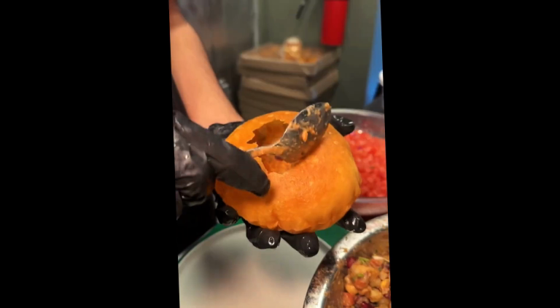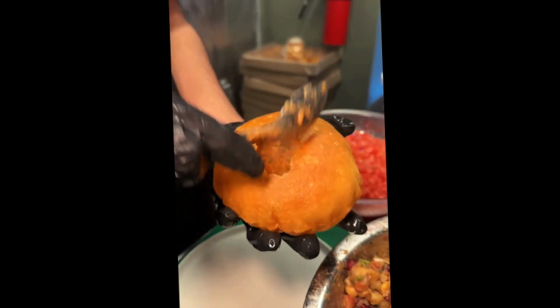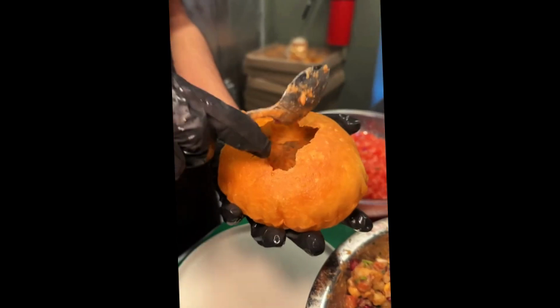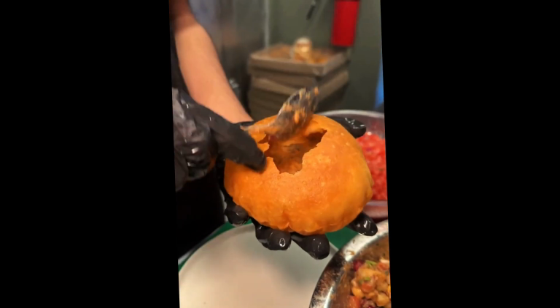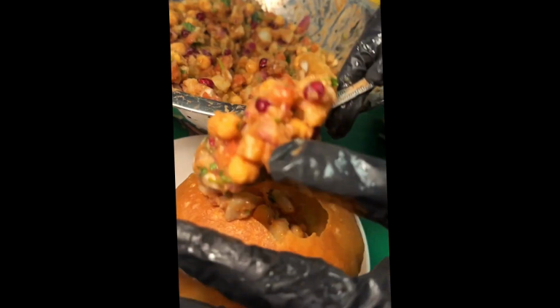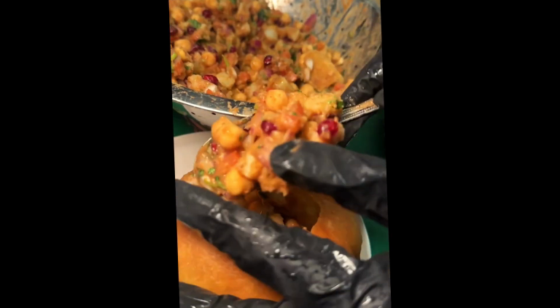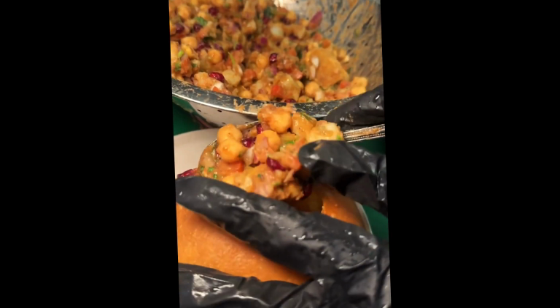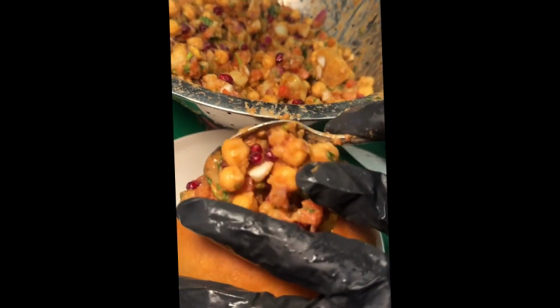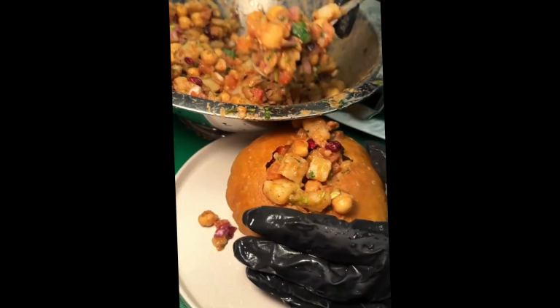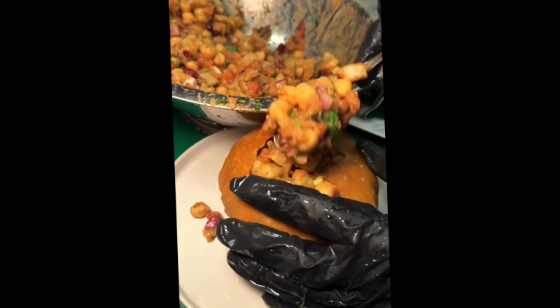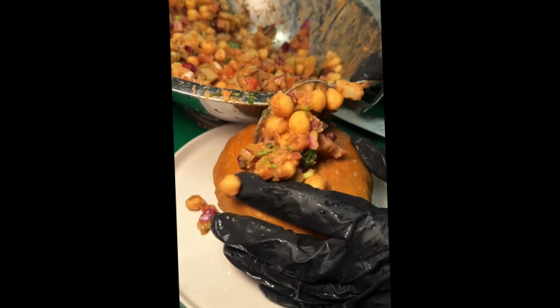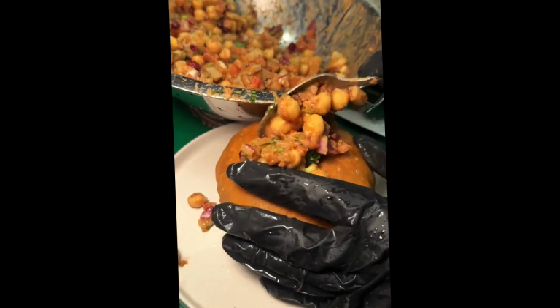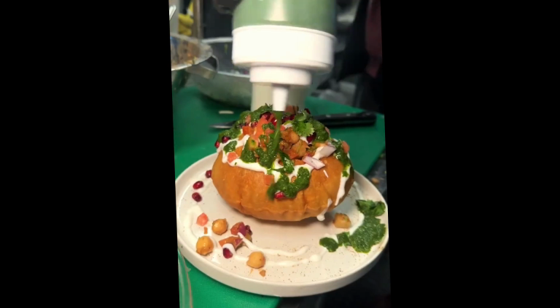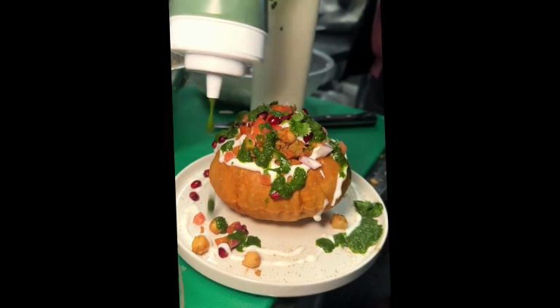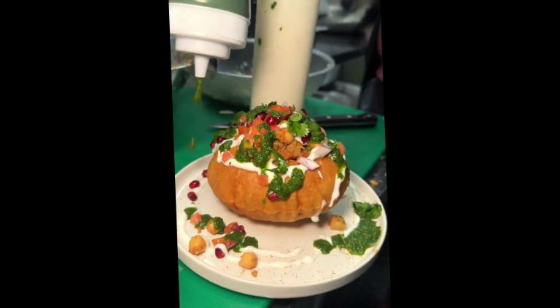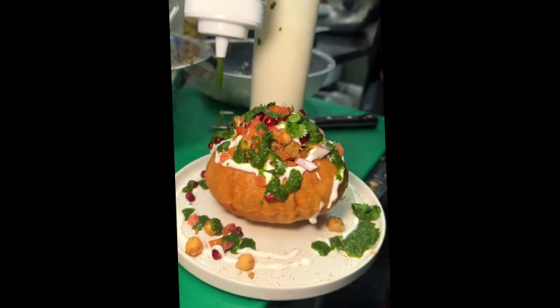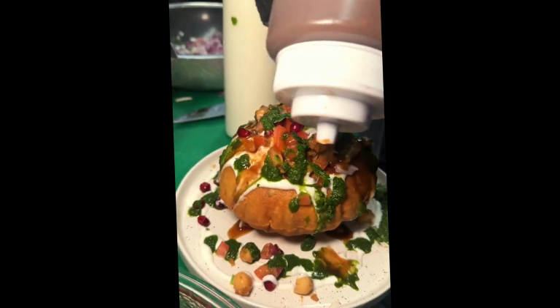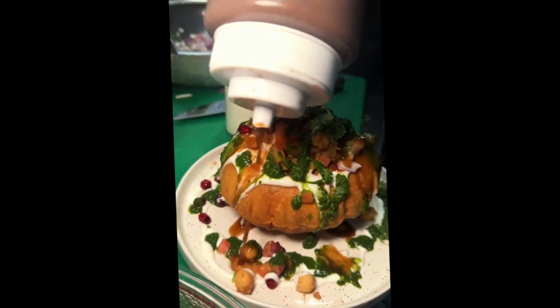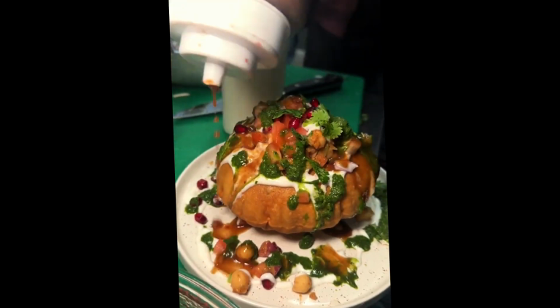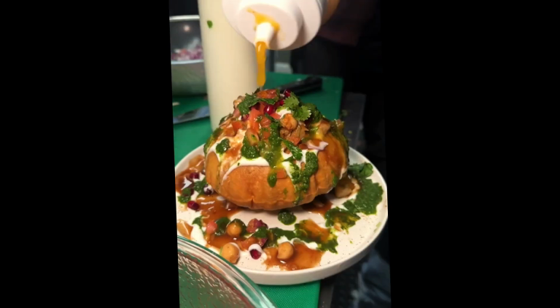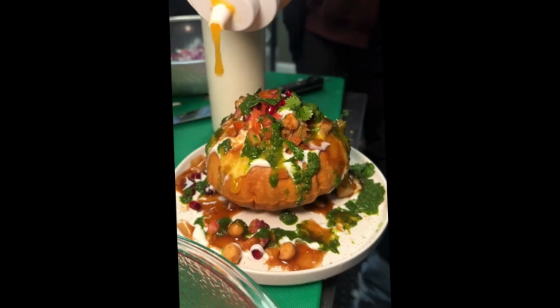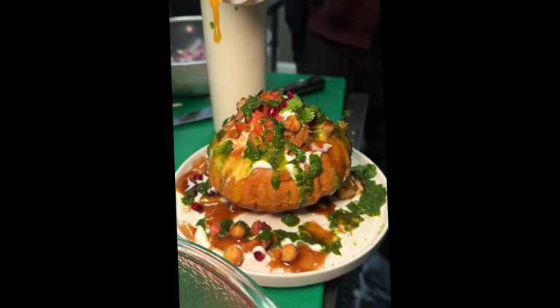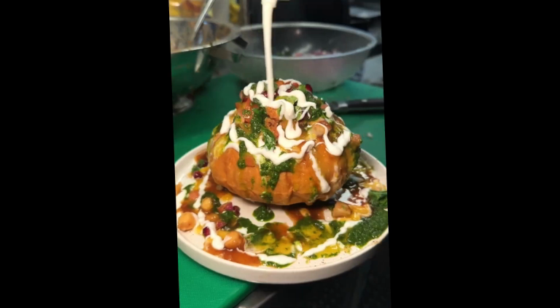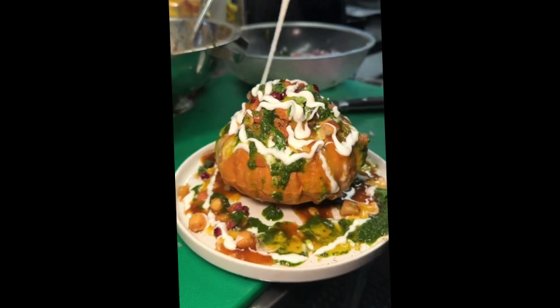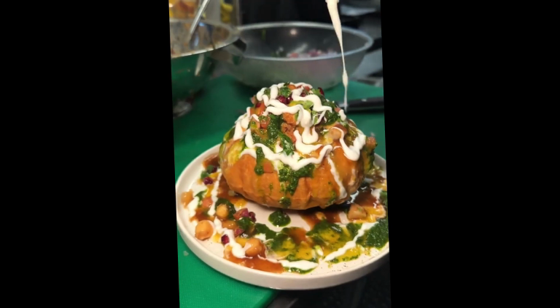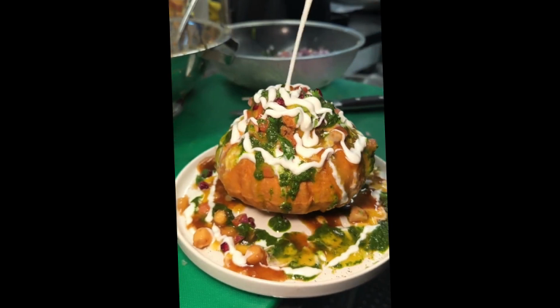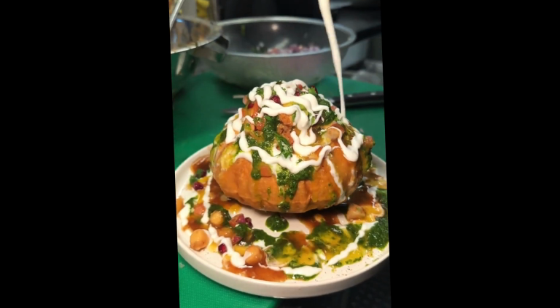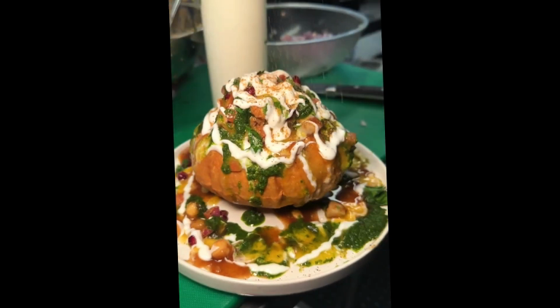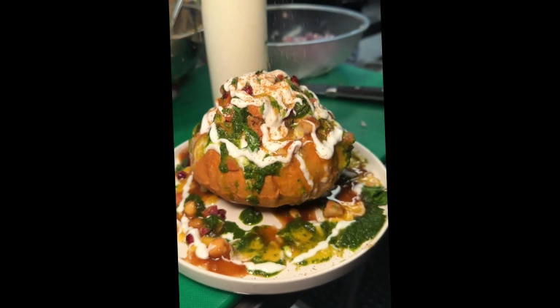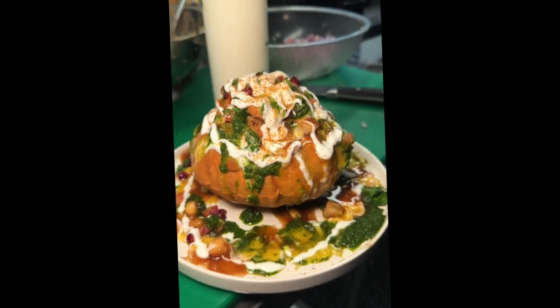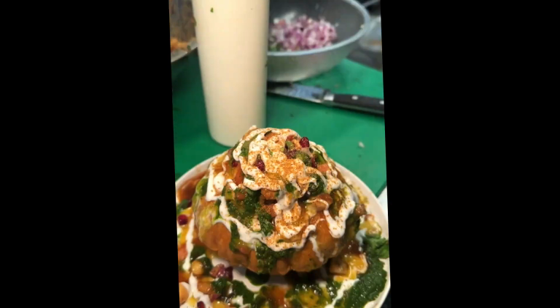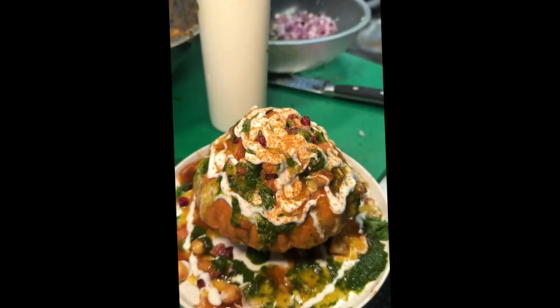Next up, gapa chaat. Their alu chana chaat served in a large gapa cracker packed with different chutneys, yogurt, and their signature seasoning.